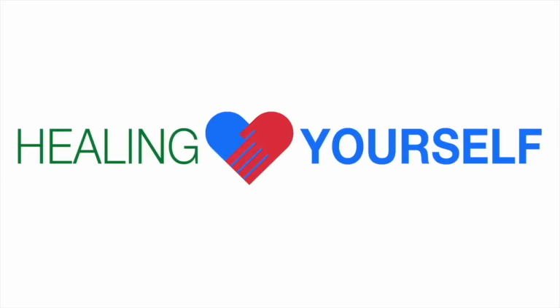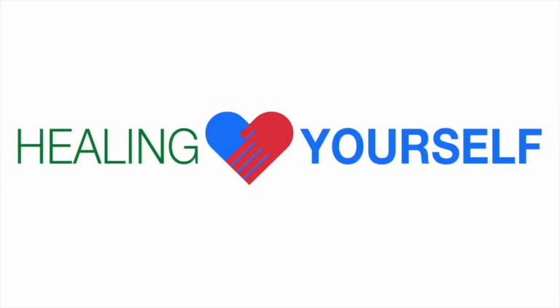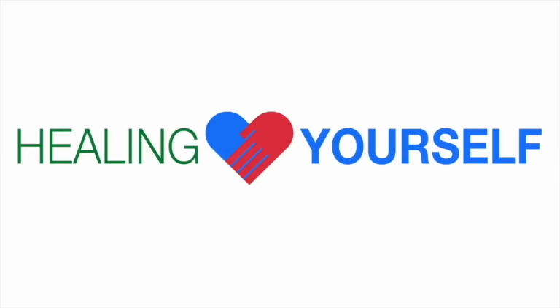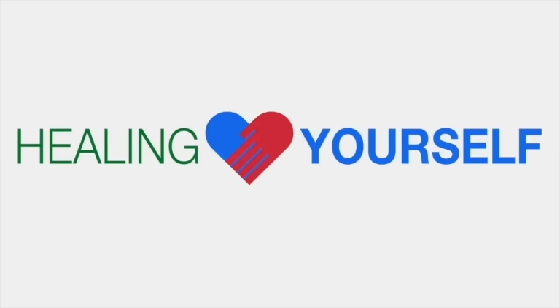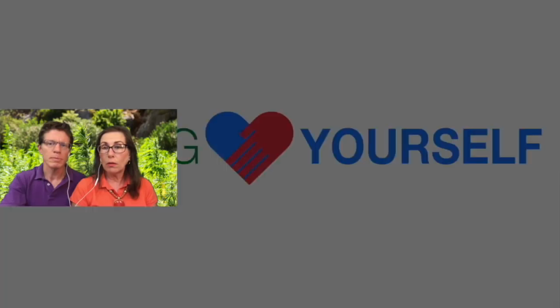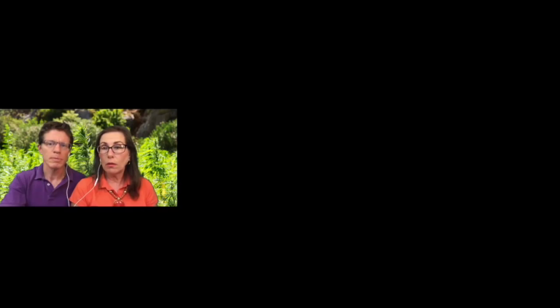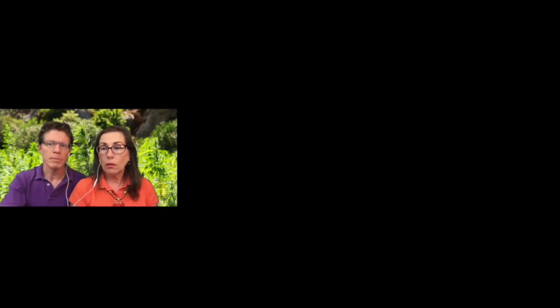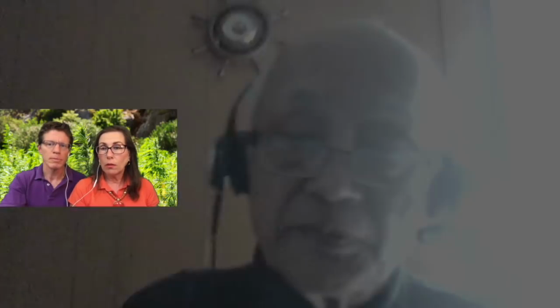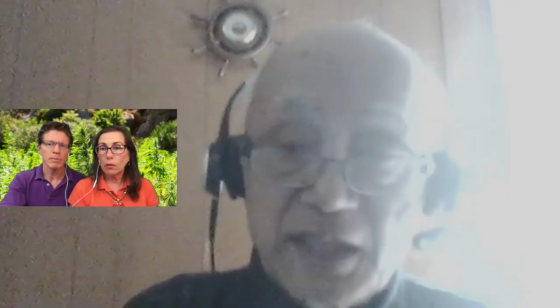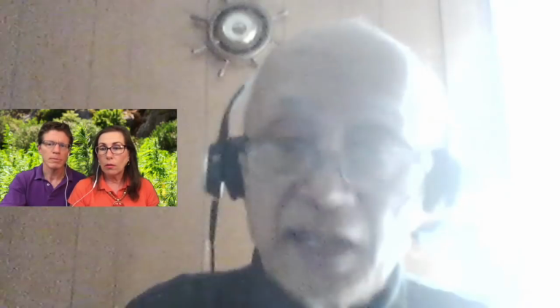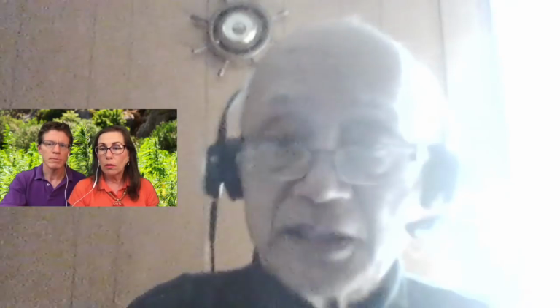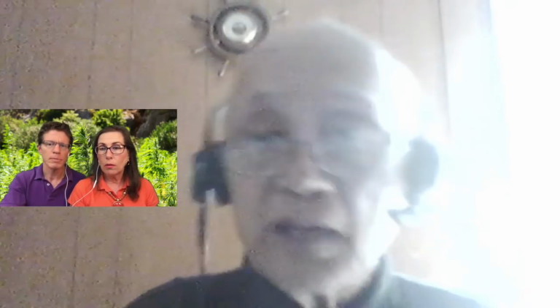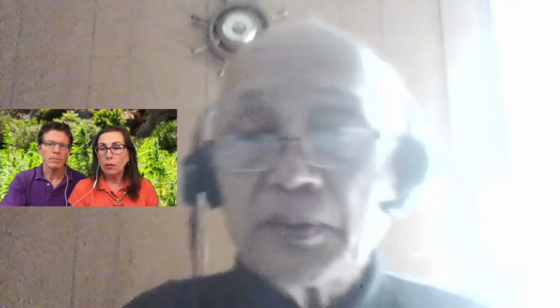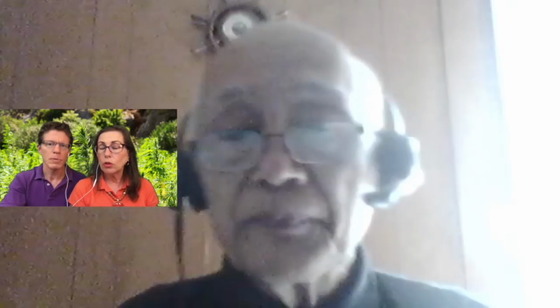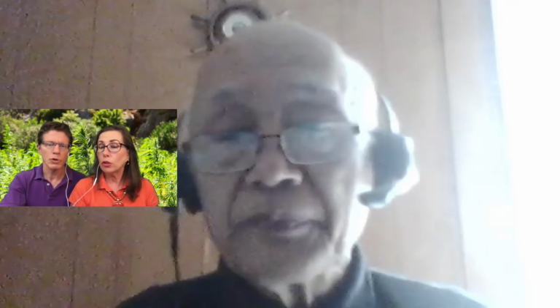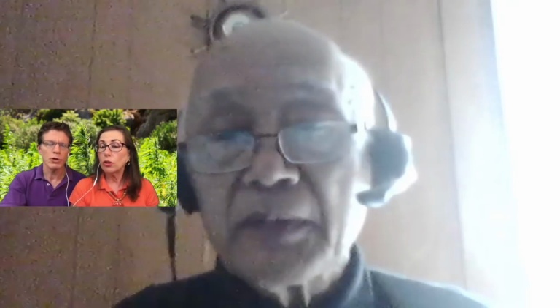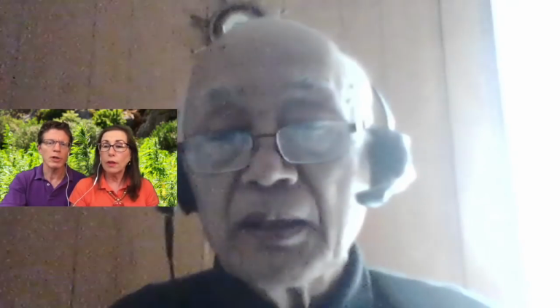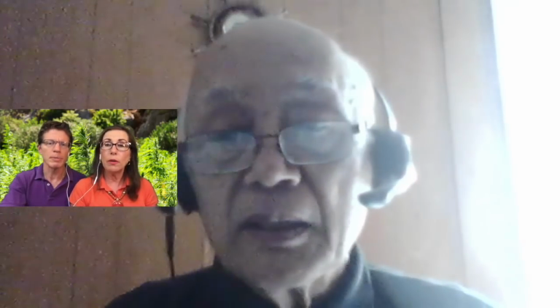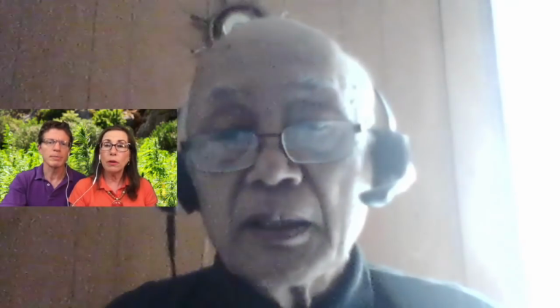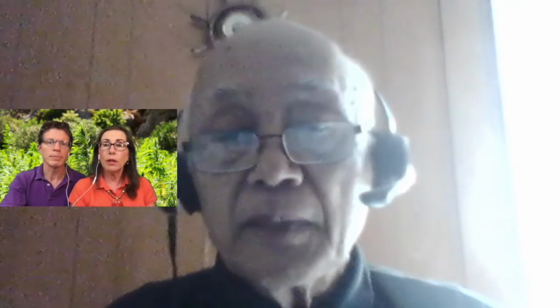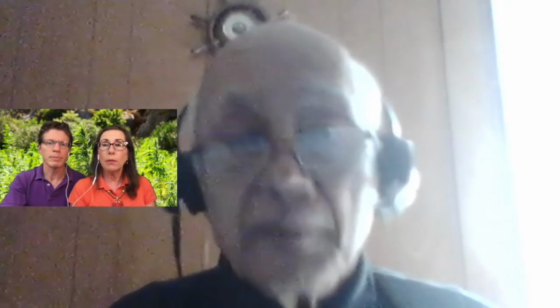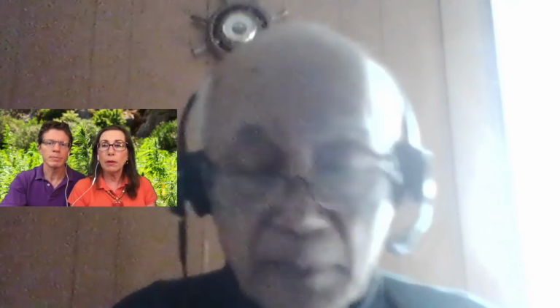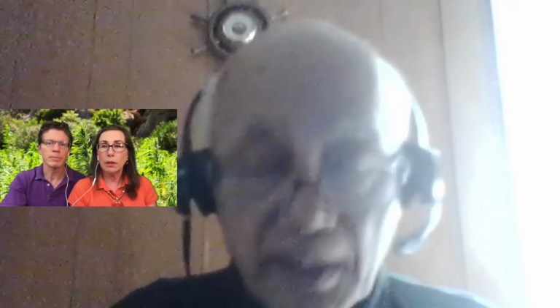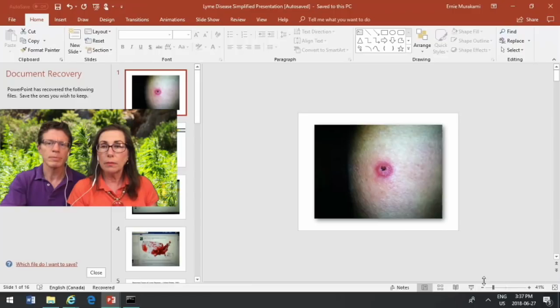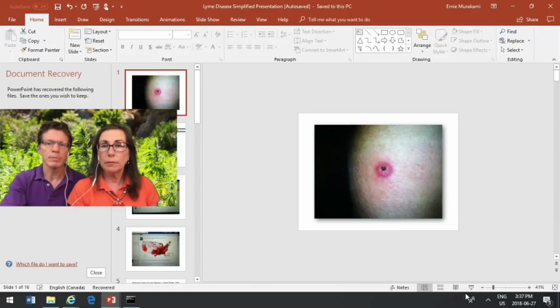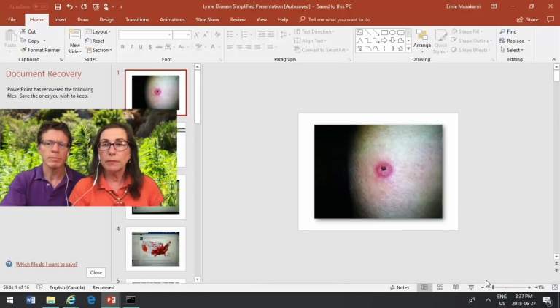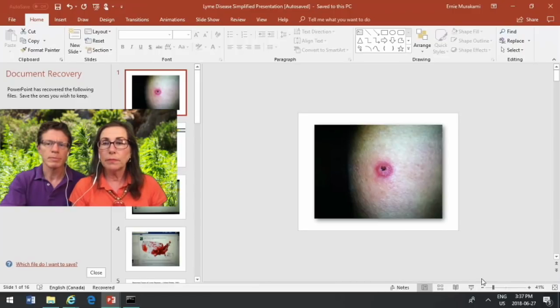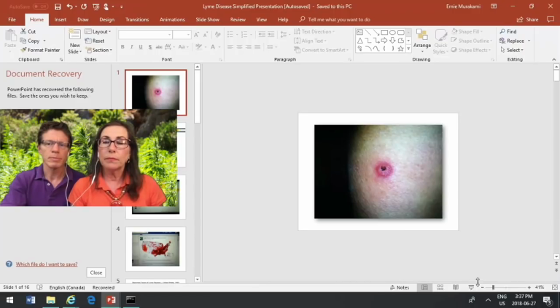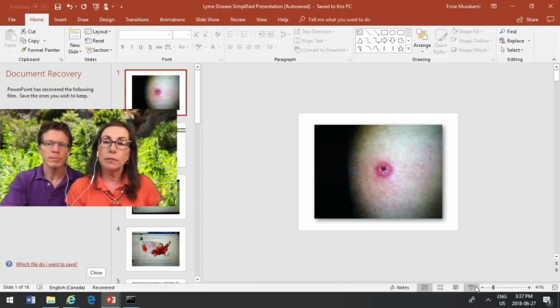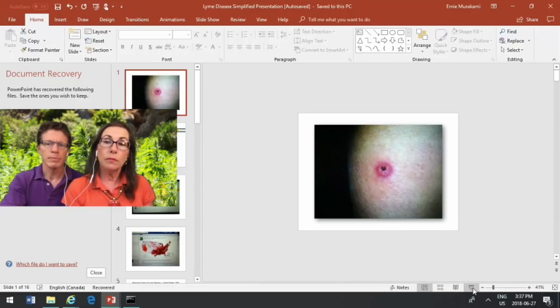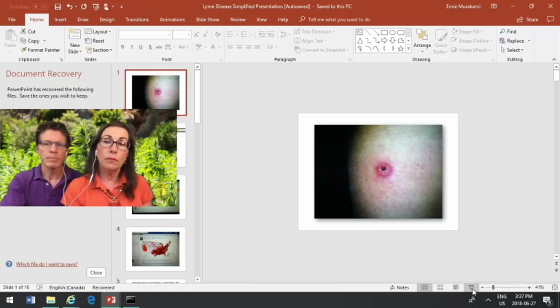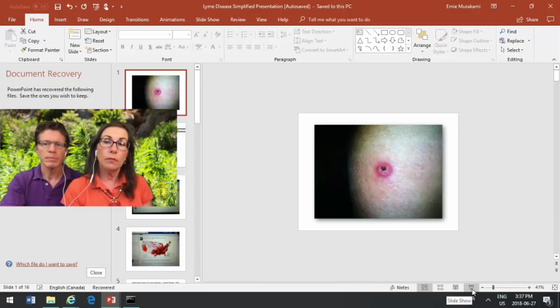Do you want me to go into my slides now? Sure, that'd be great. I can enlarge it here.